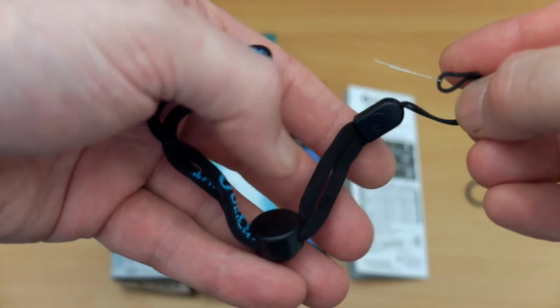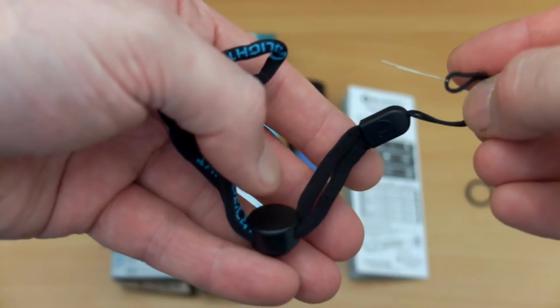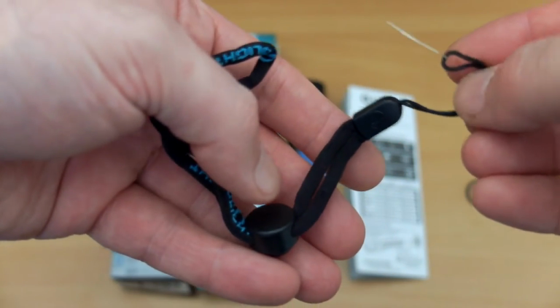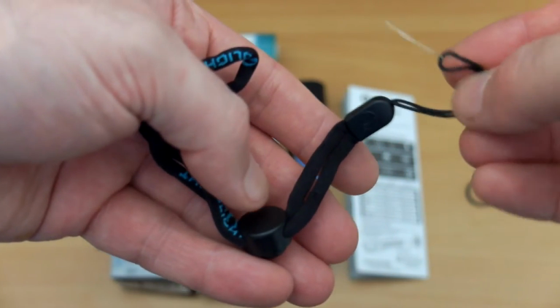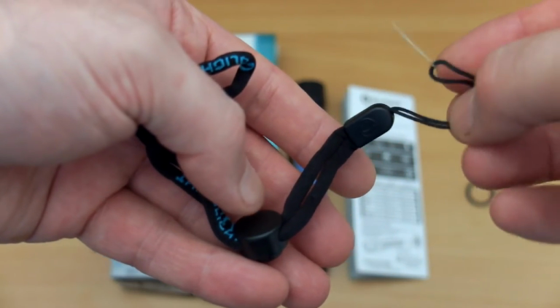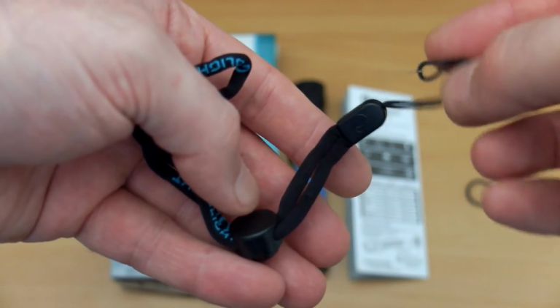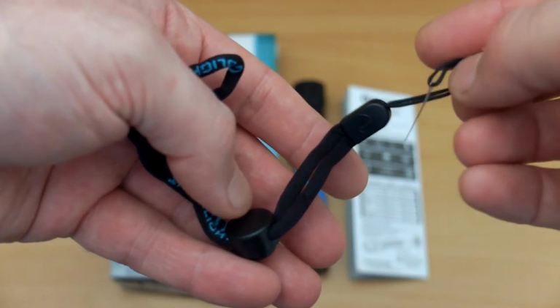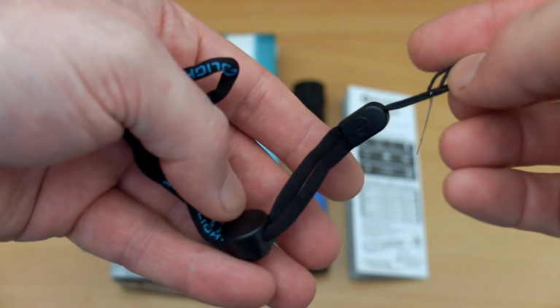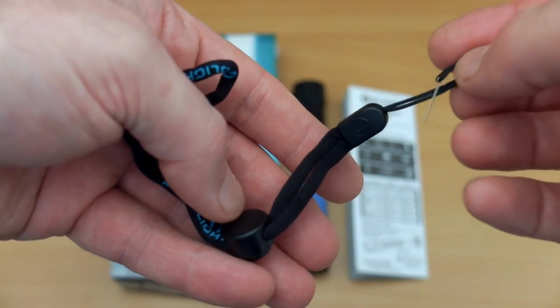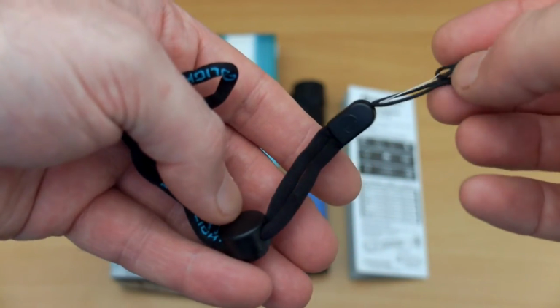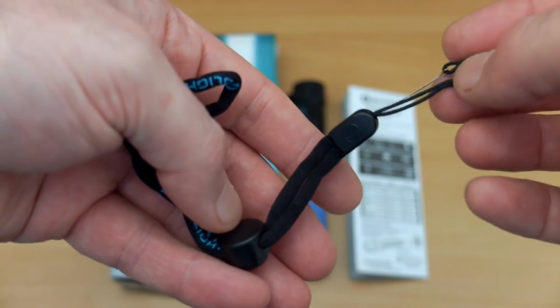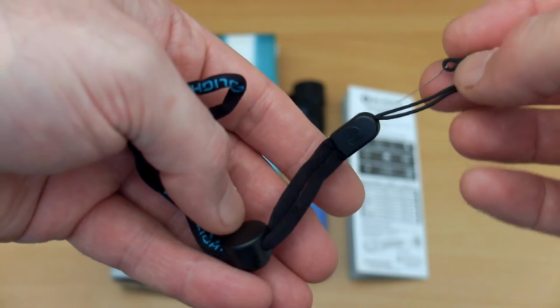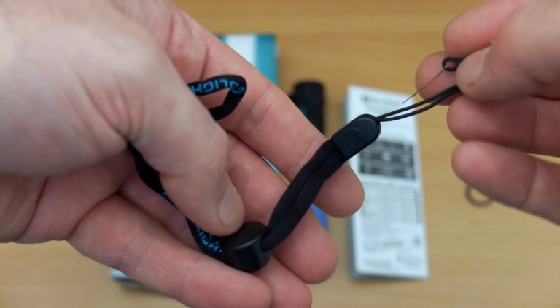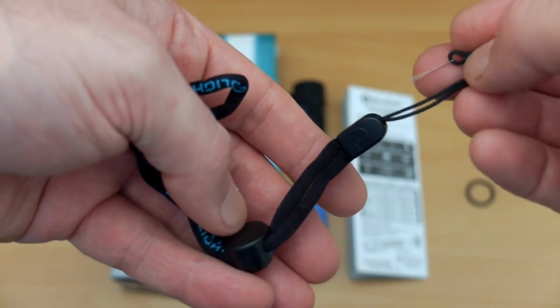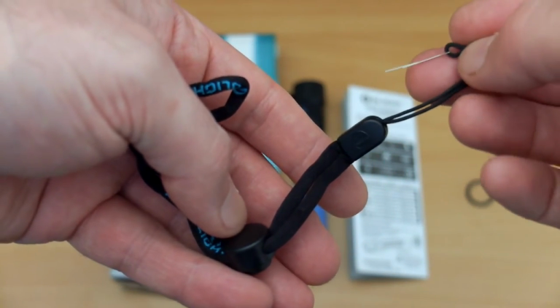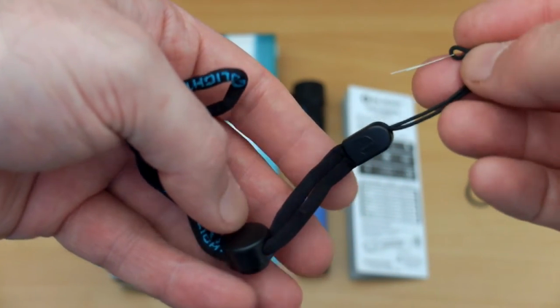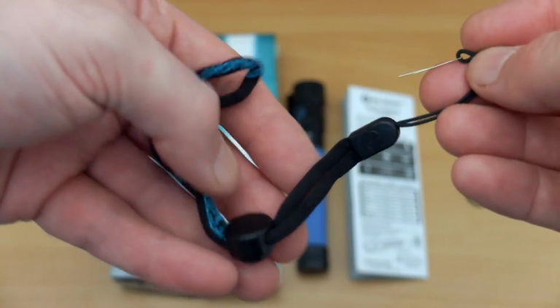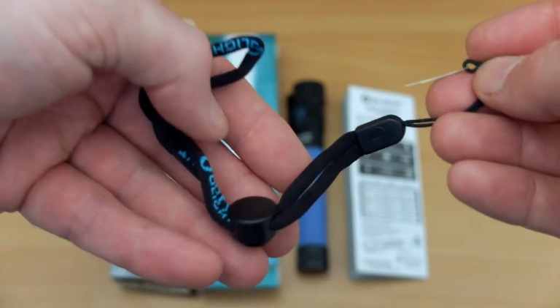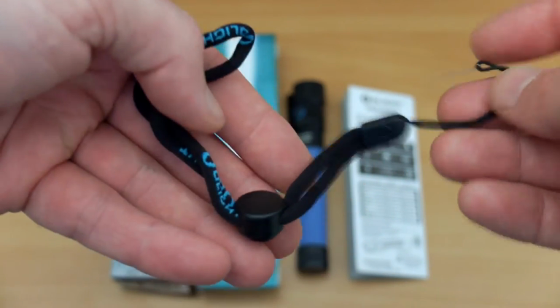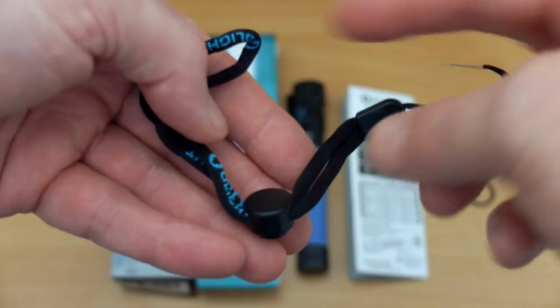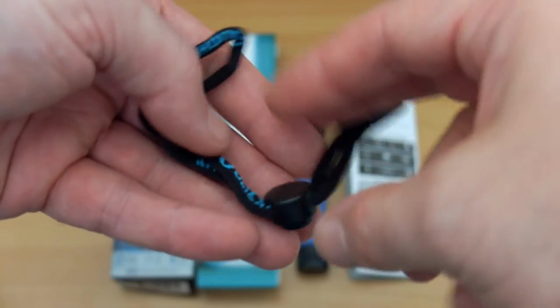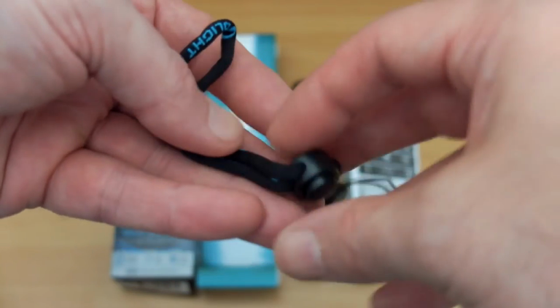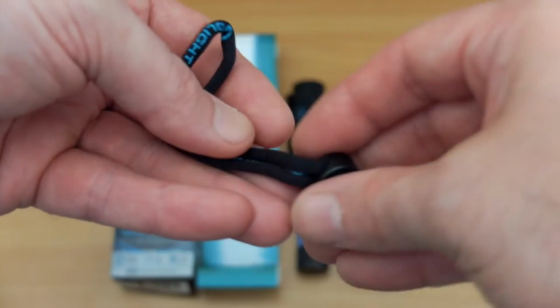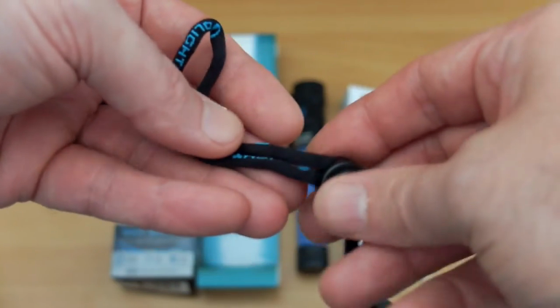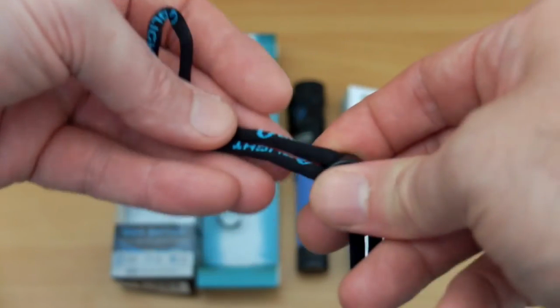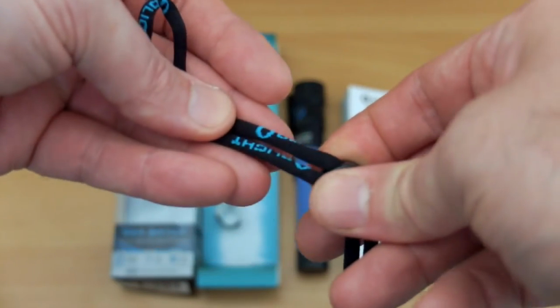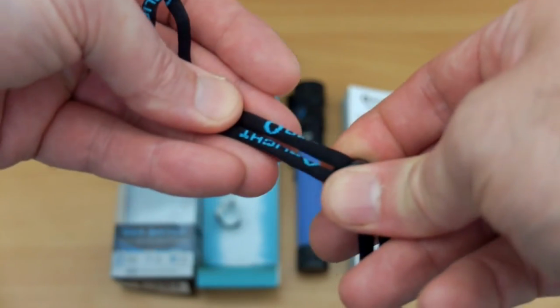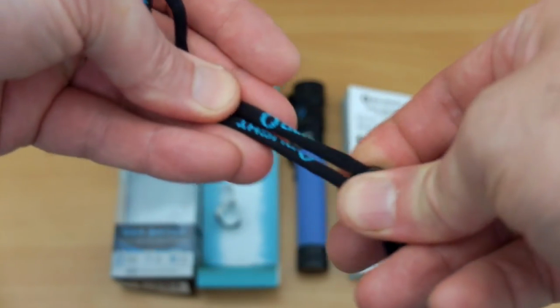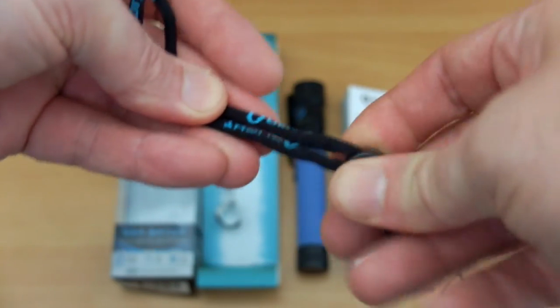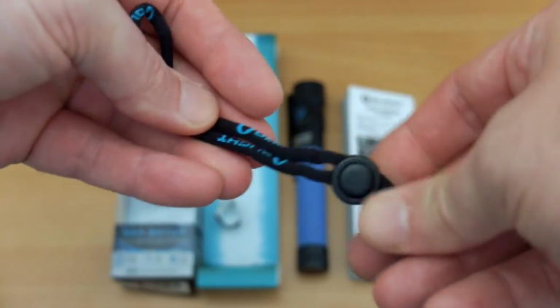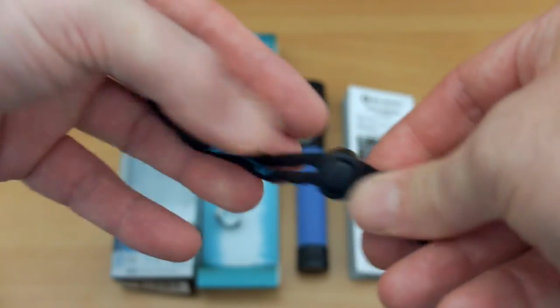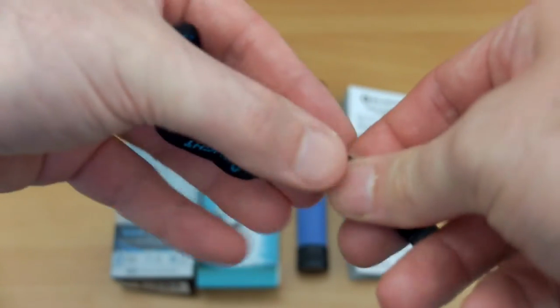This is the wrist strap that's included. You'll see the pin here so you can slot it through the base cap easily, and you have an adjuster.